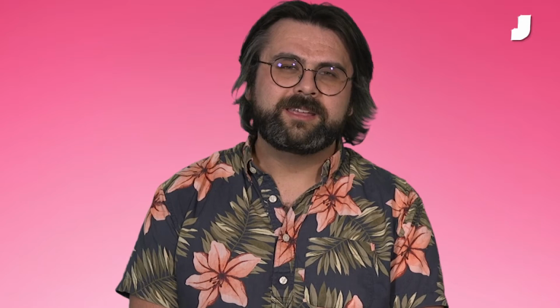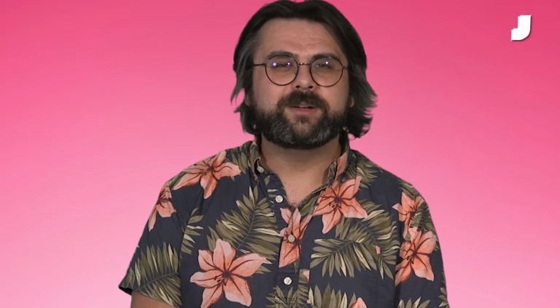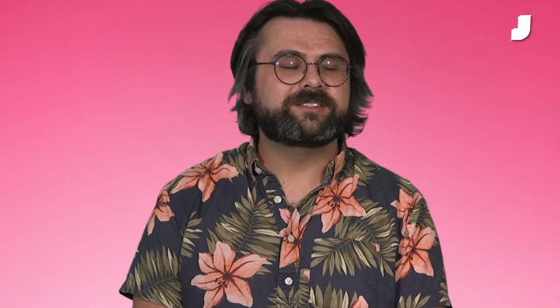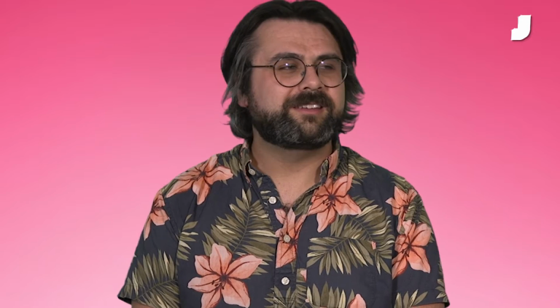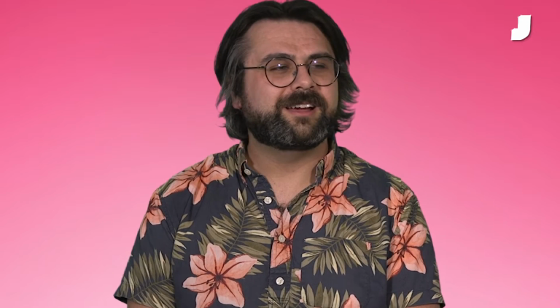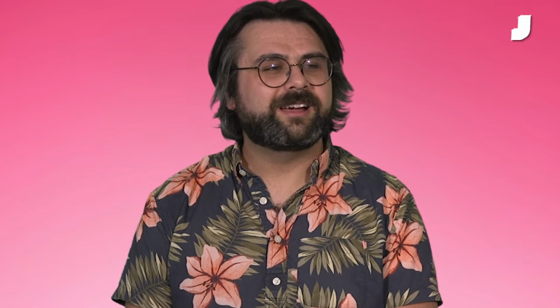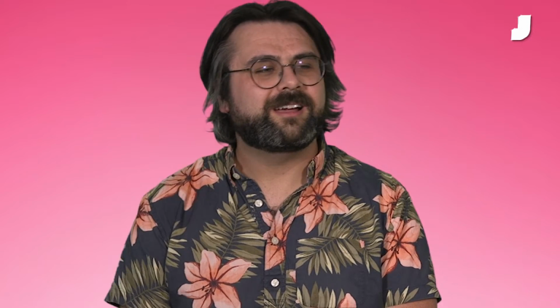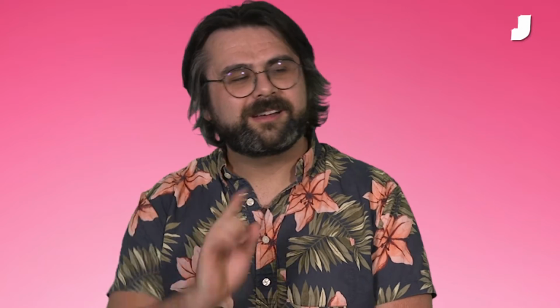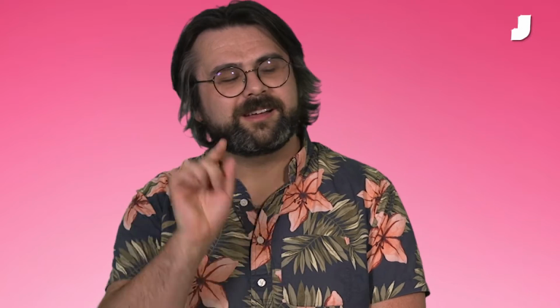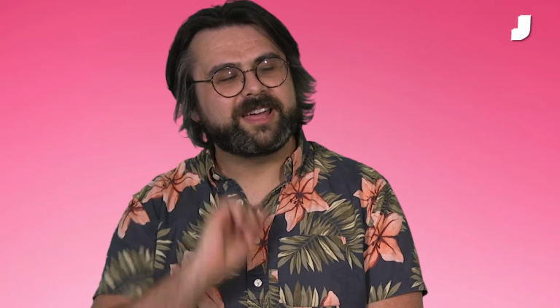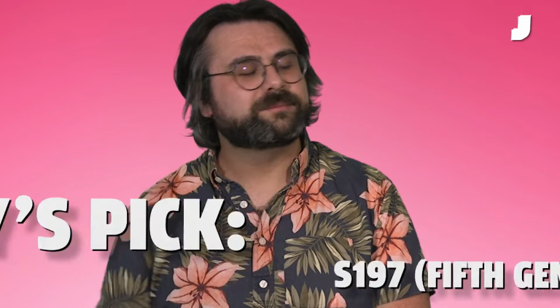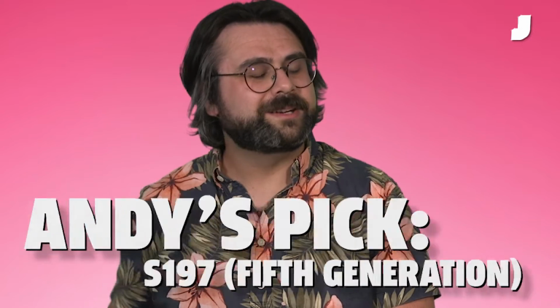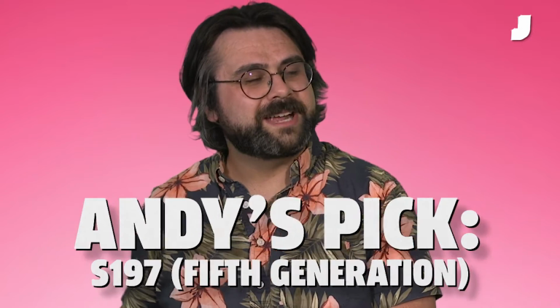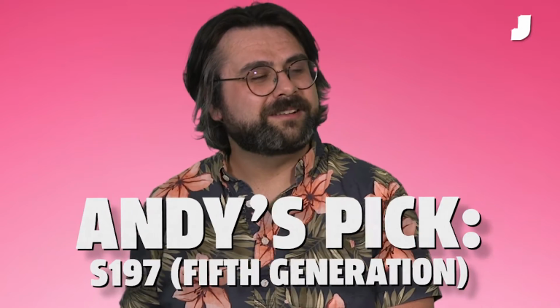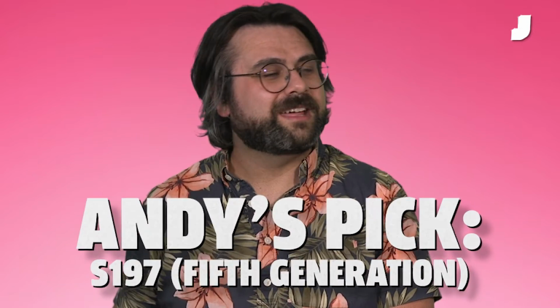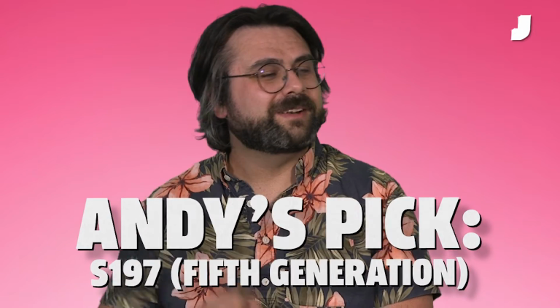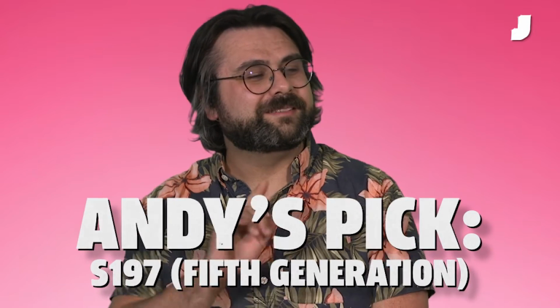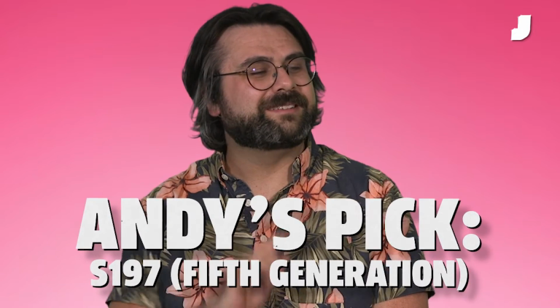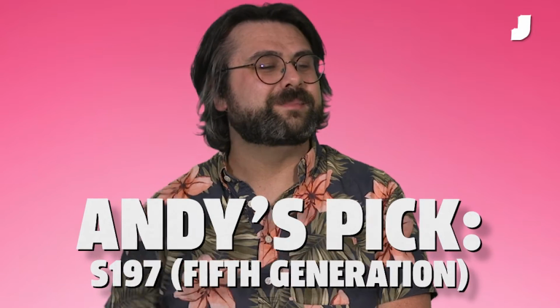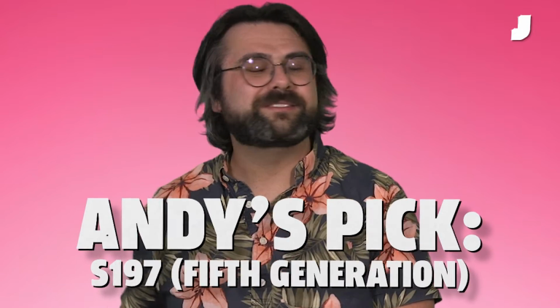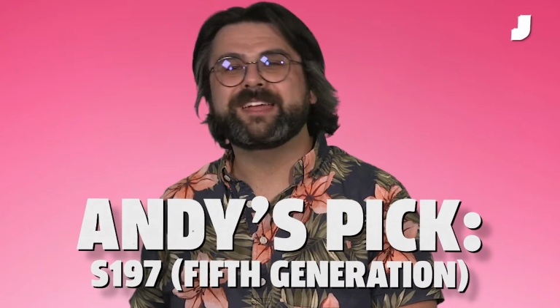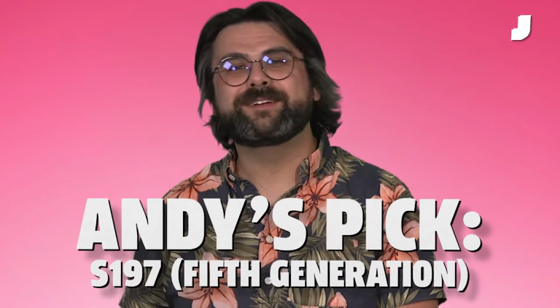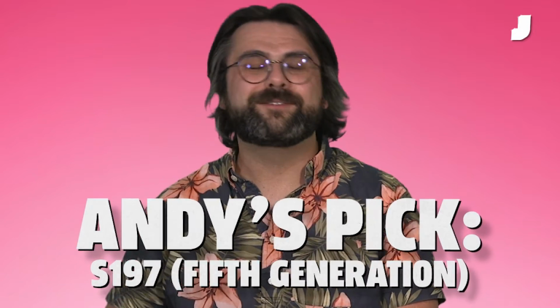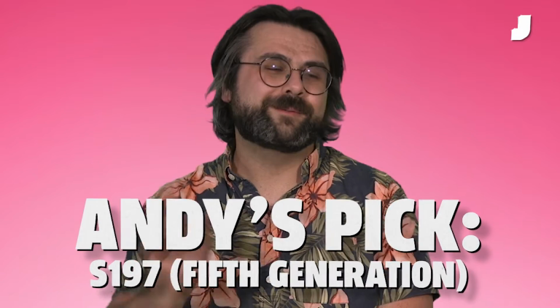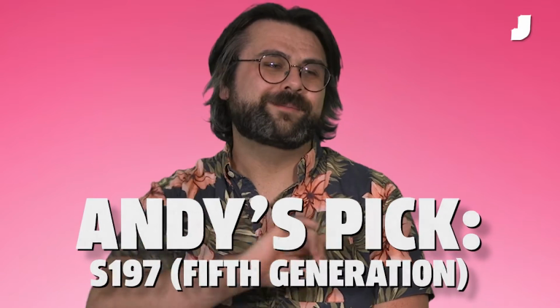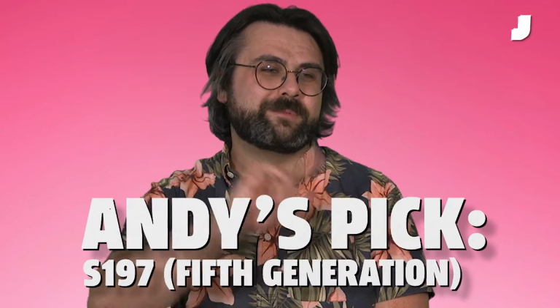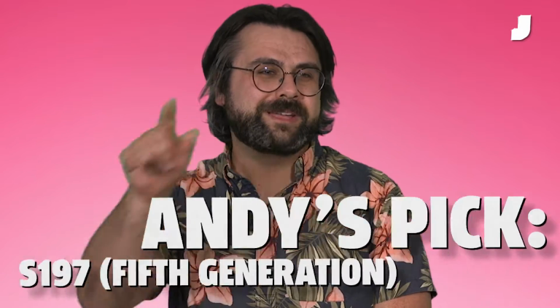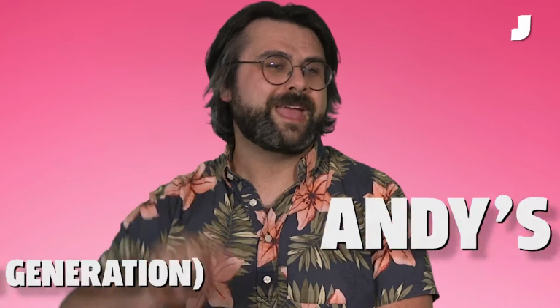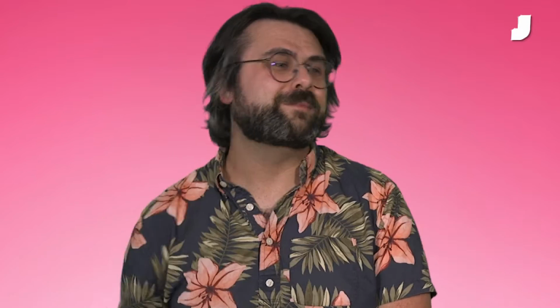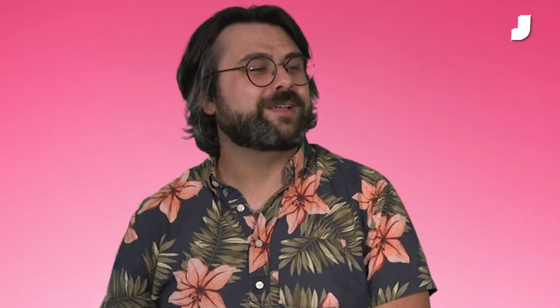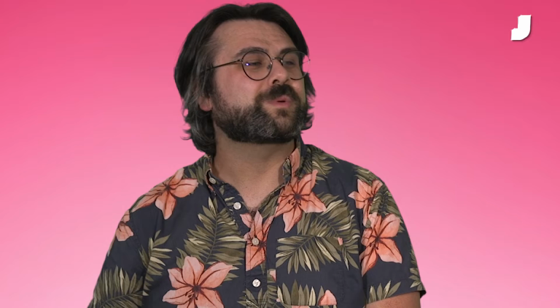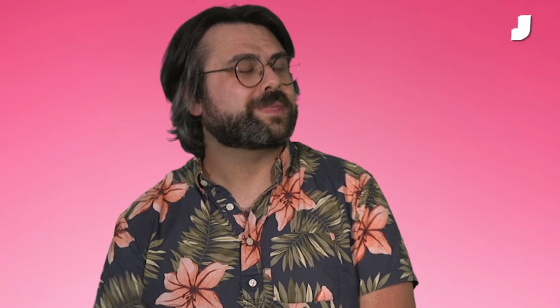Yeah, no, it's the S197, because that's the Mustang that we came of age with.